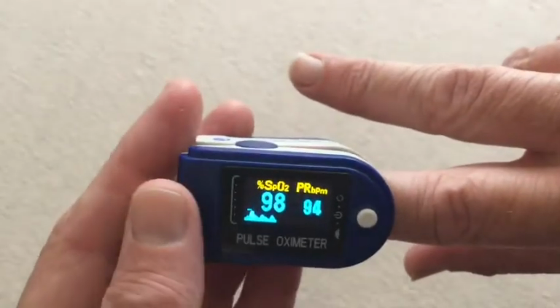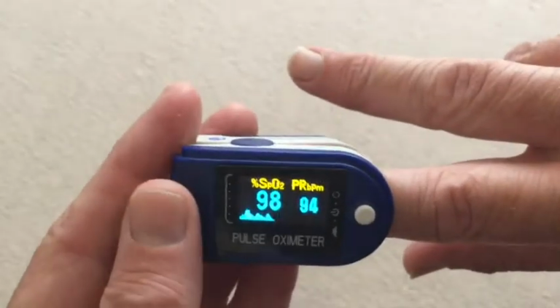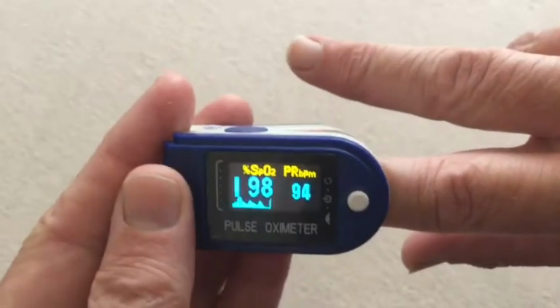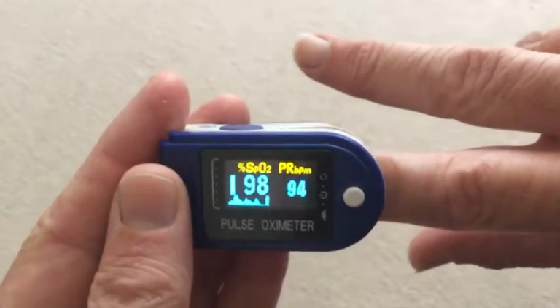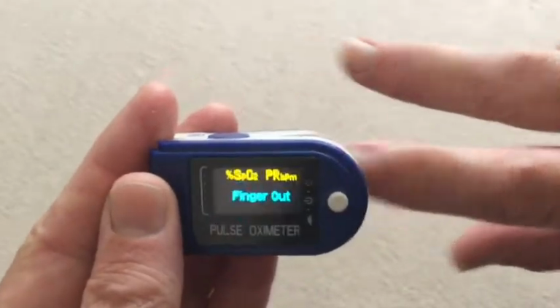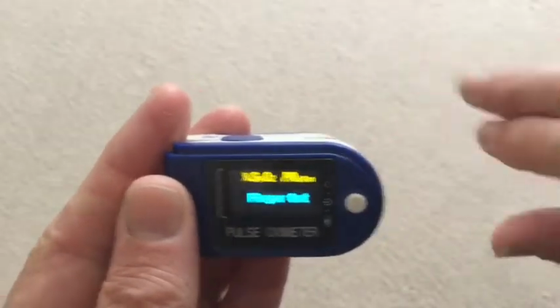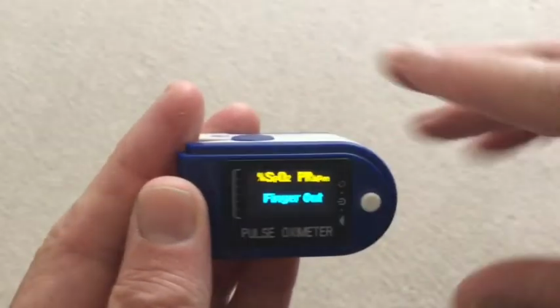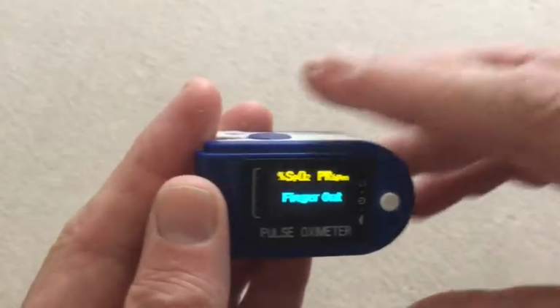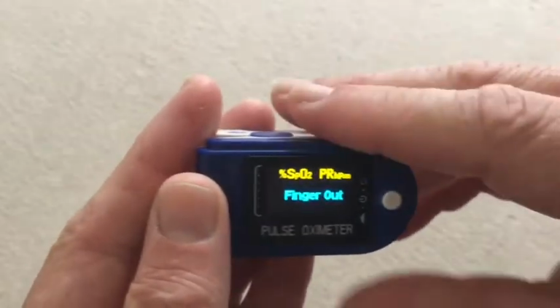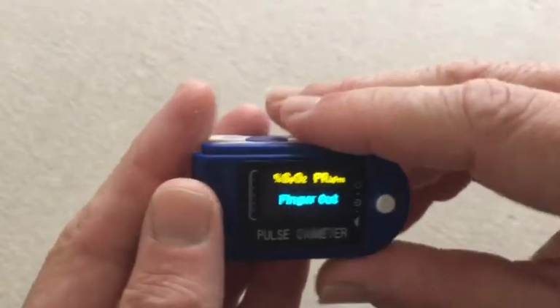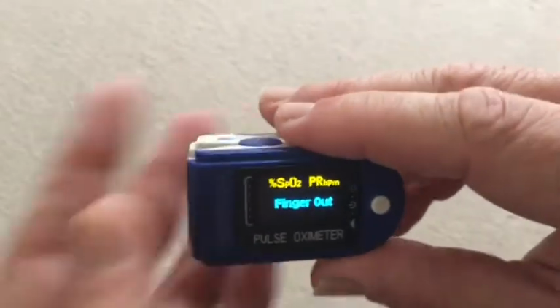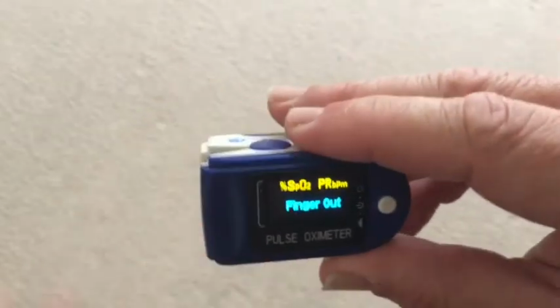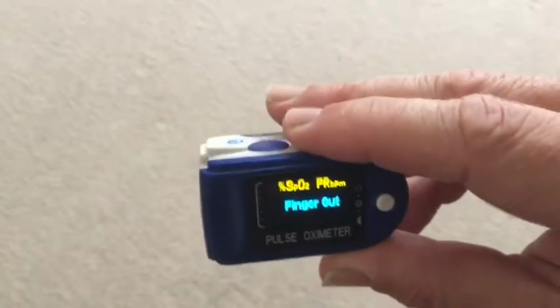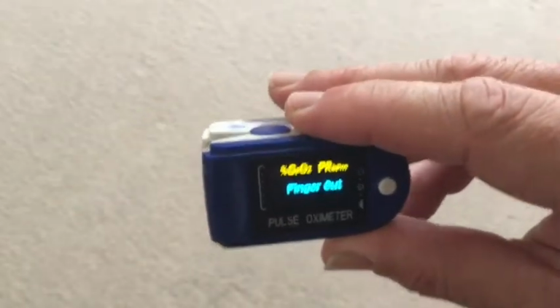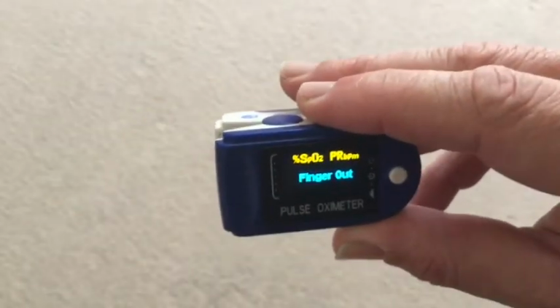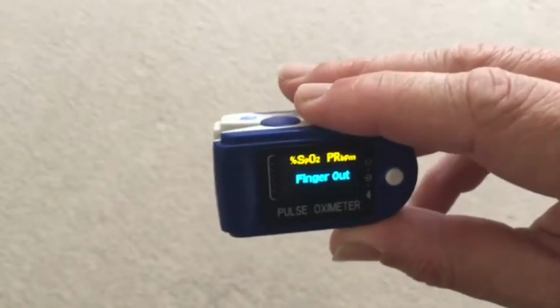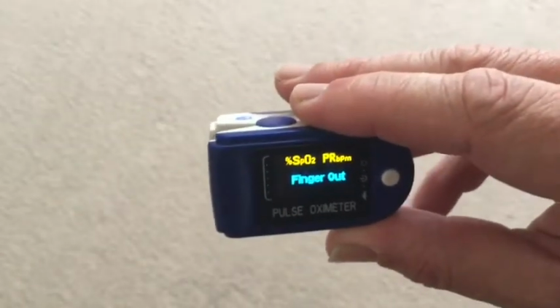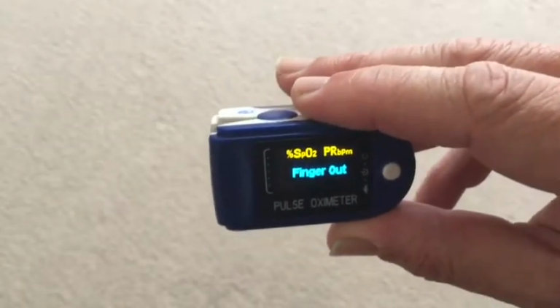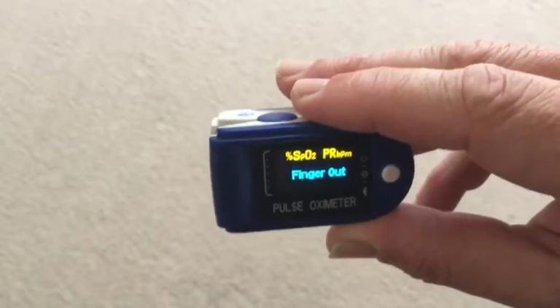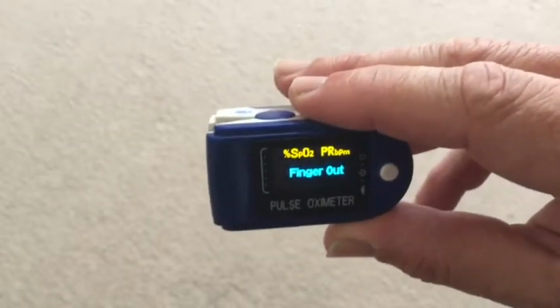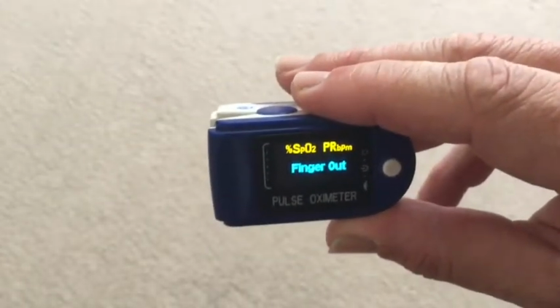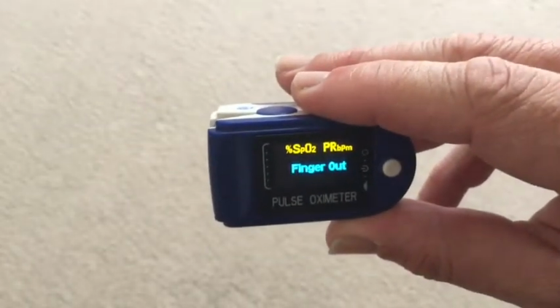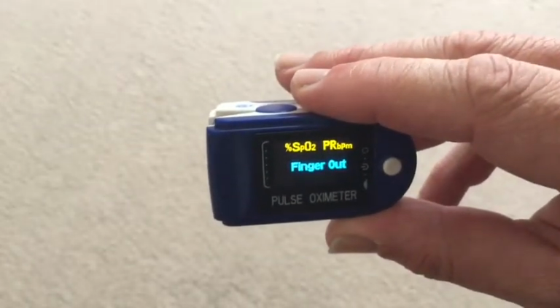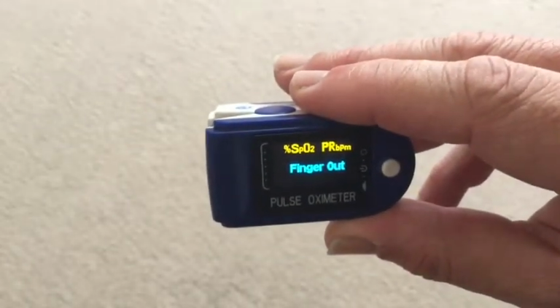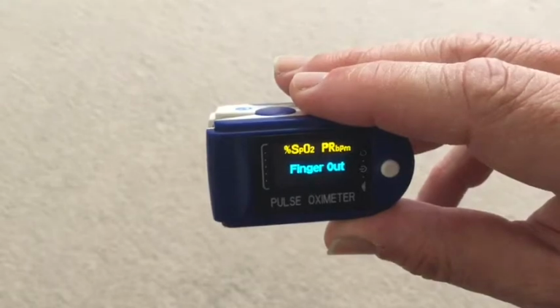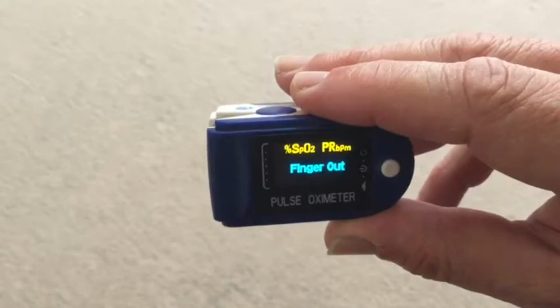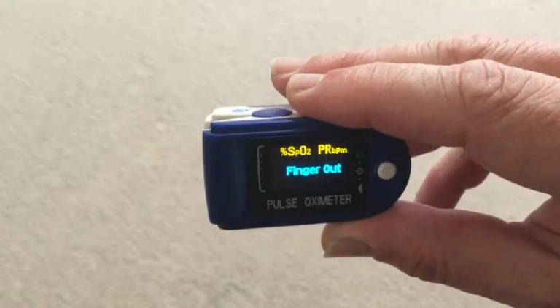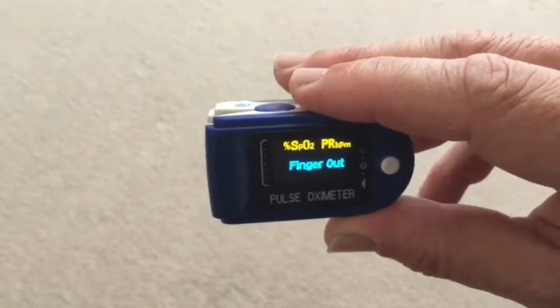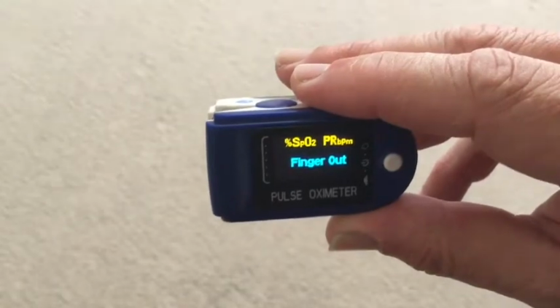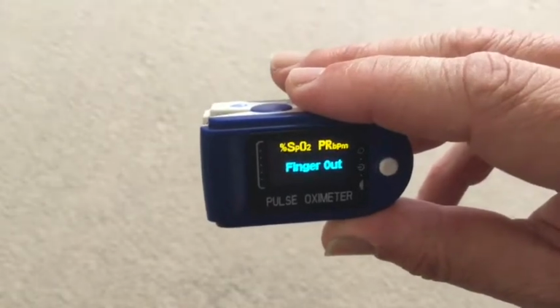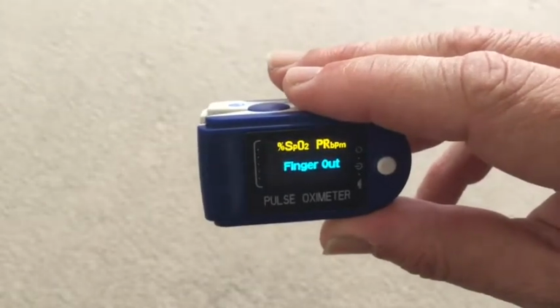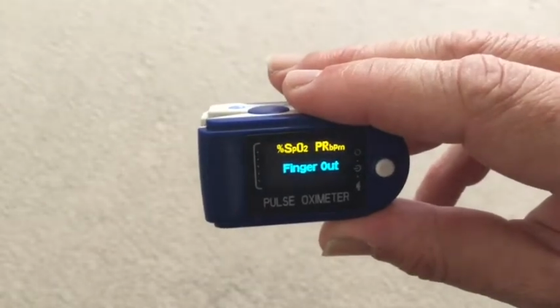It's got a handy auto power-off feature — I'm not touching anything here and it turns itself off.